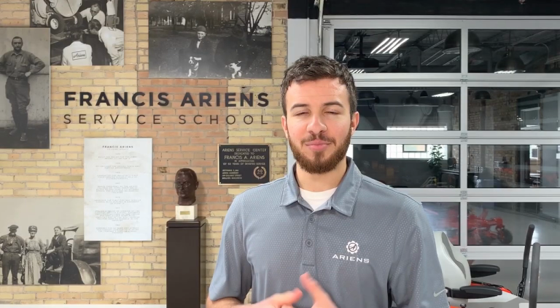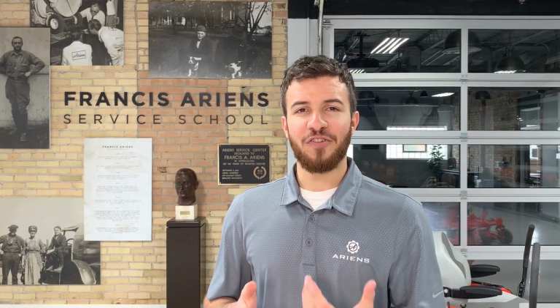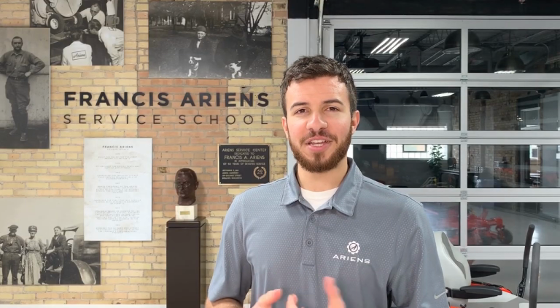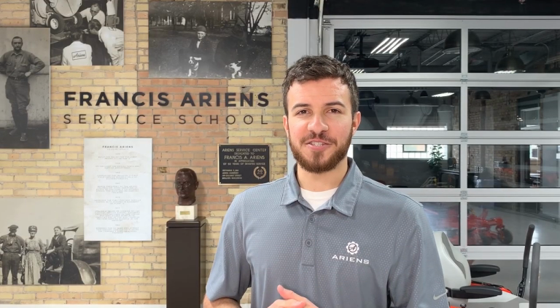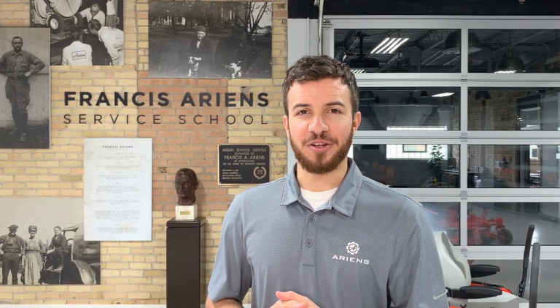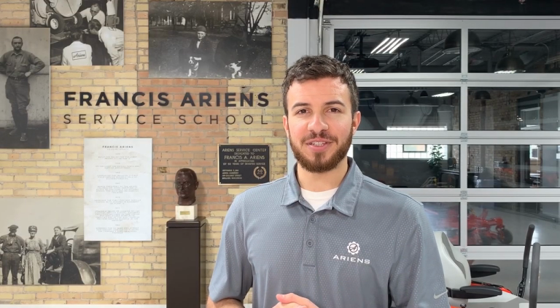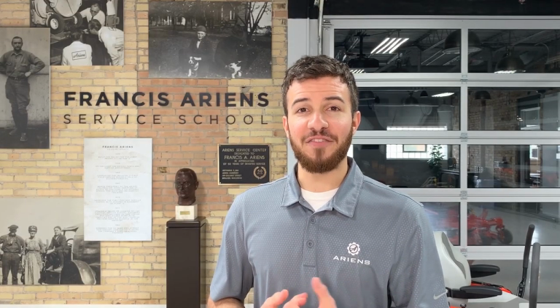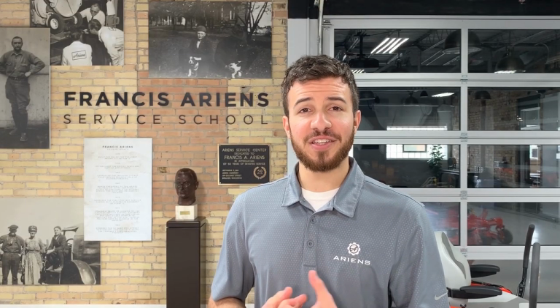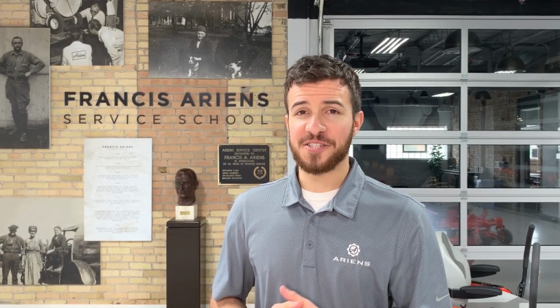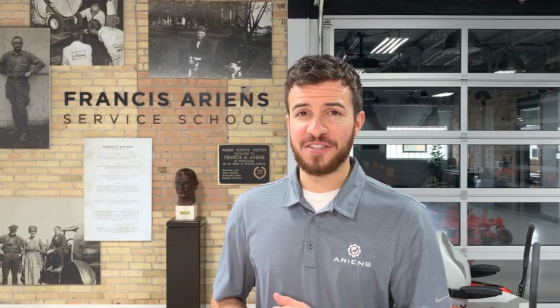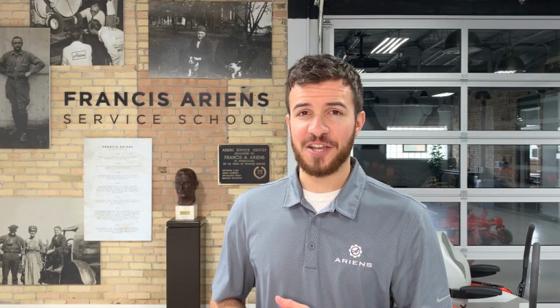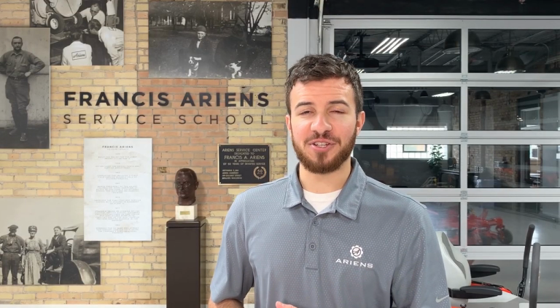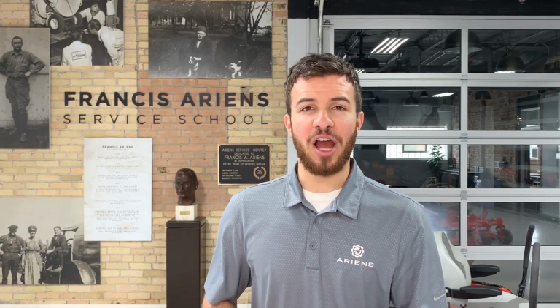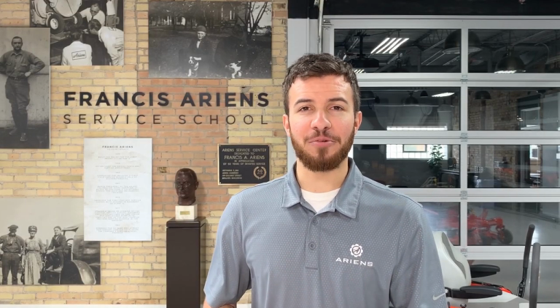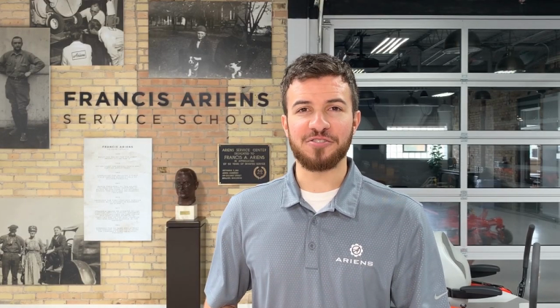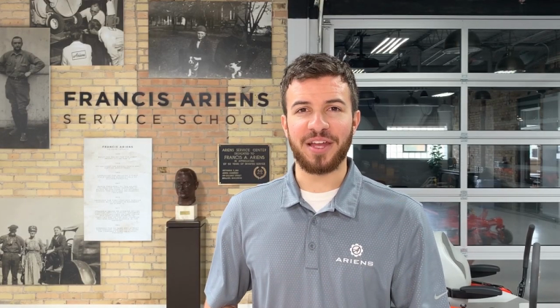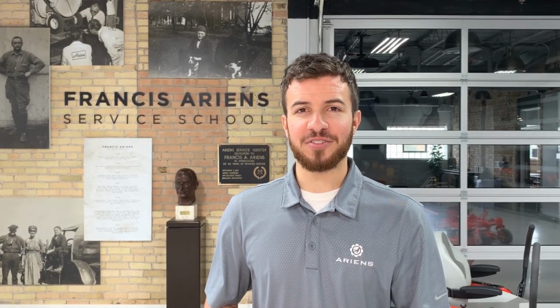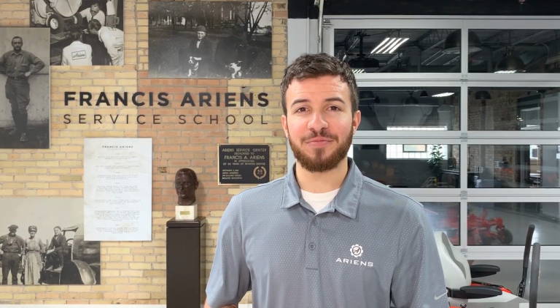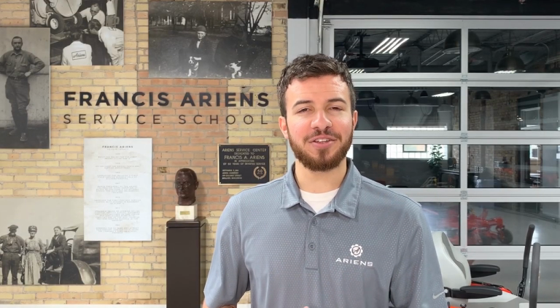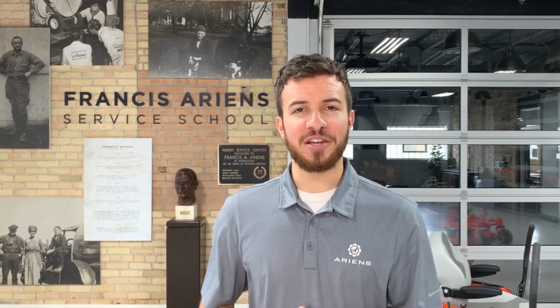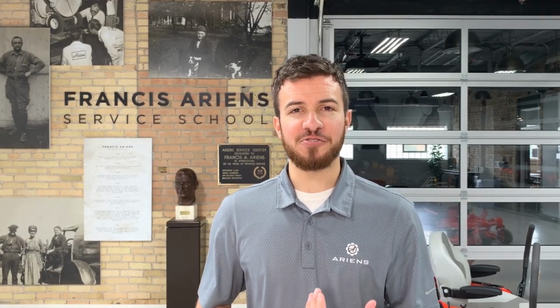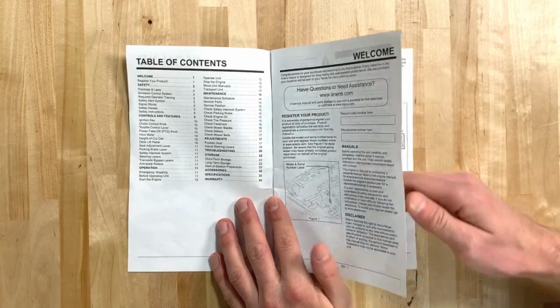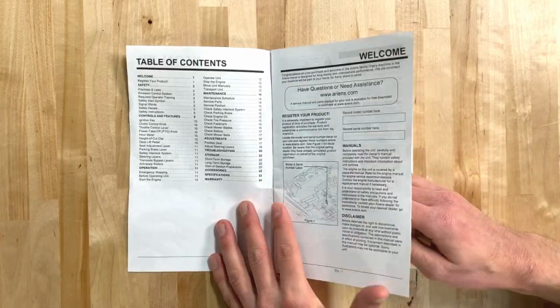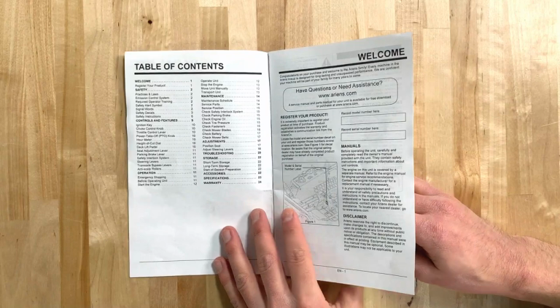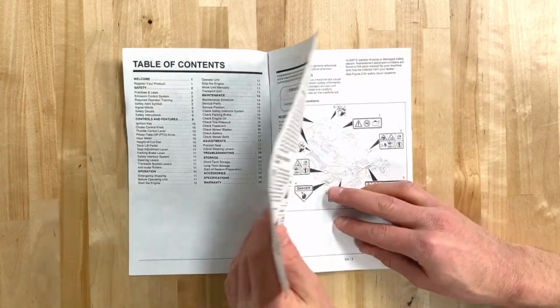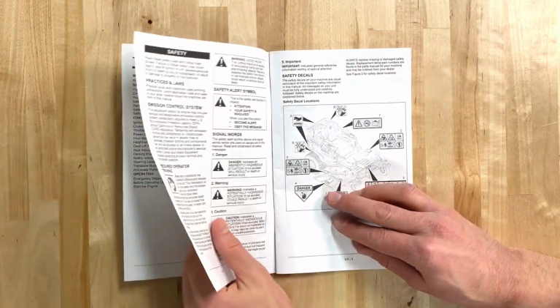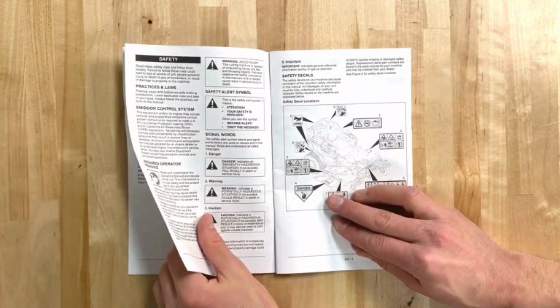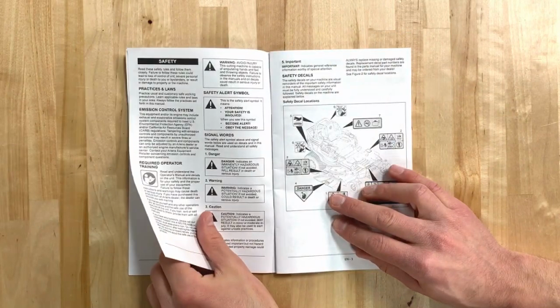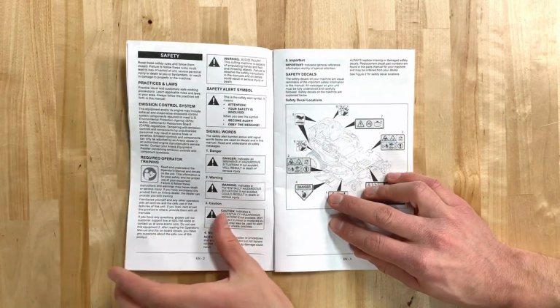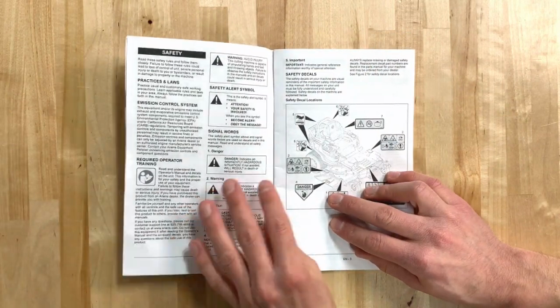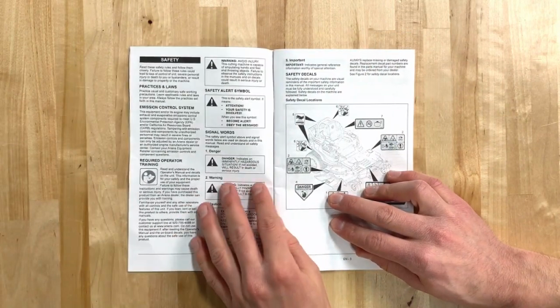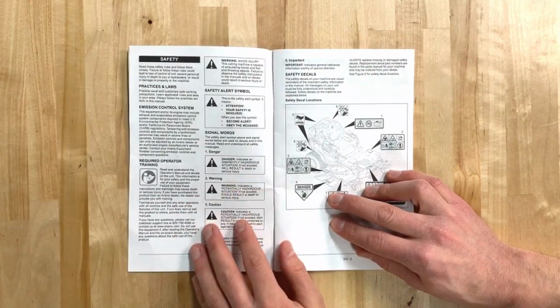Before we get started, have a look at the safety section in your operator's manual to familiarize yourself with safe practices when doing this procedure.